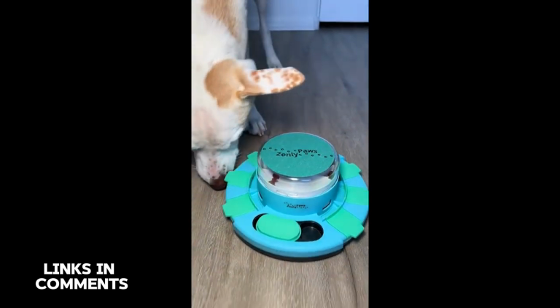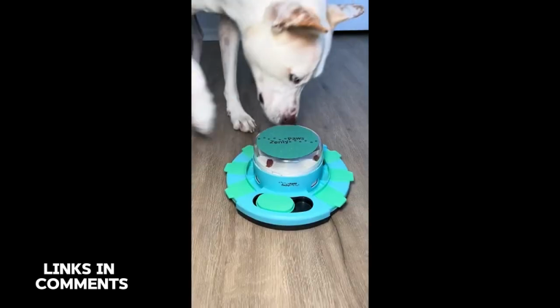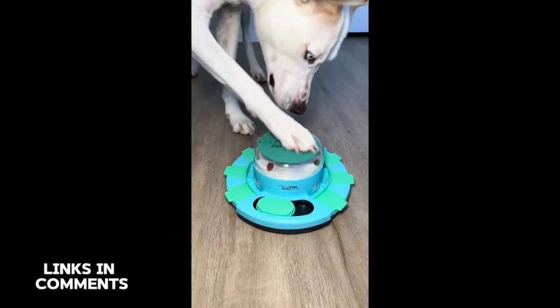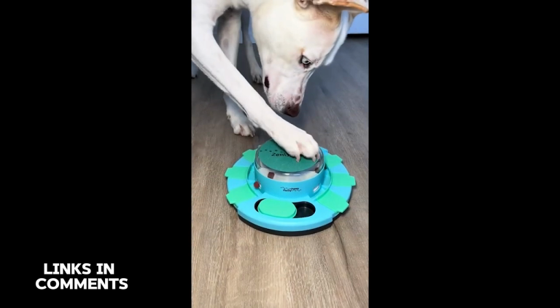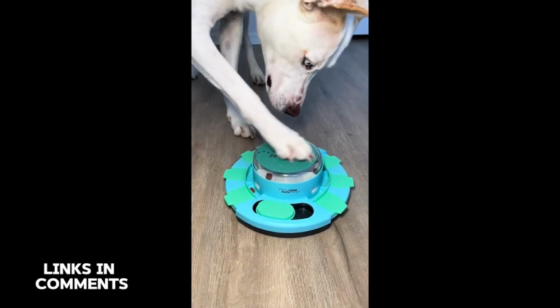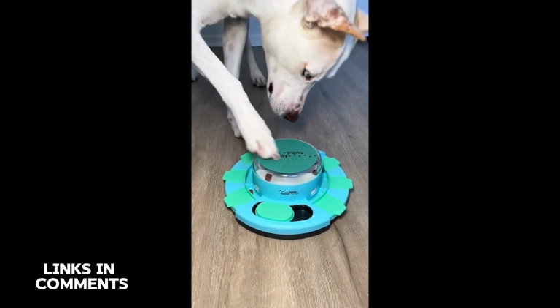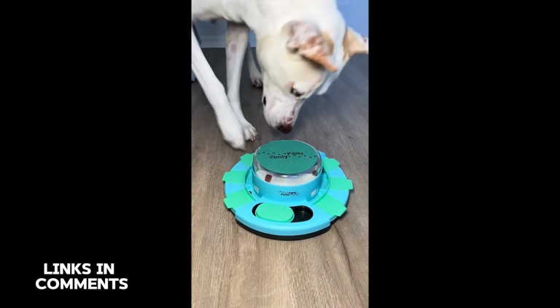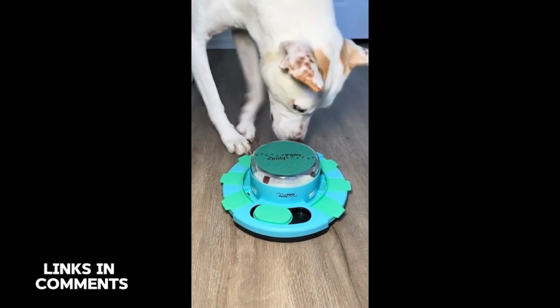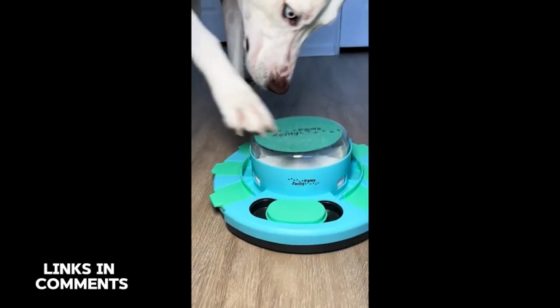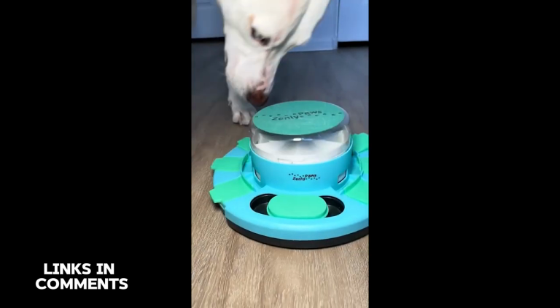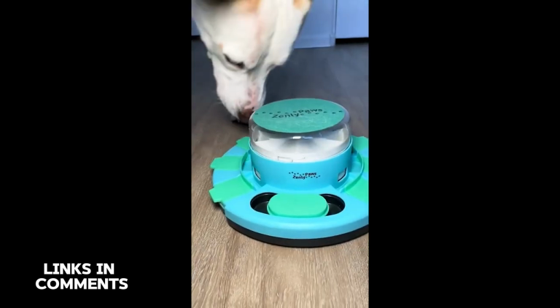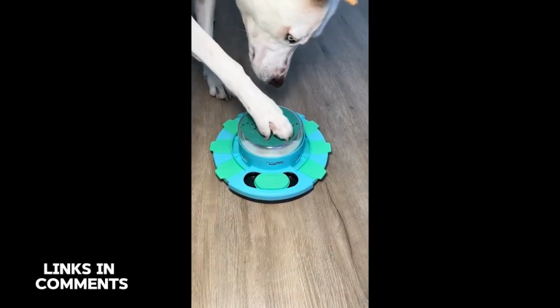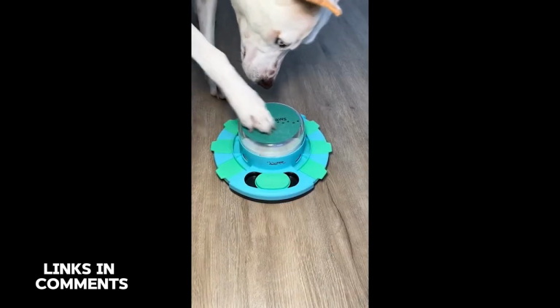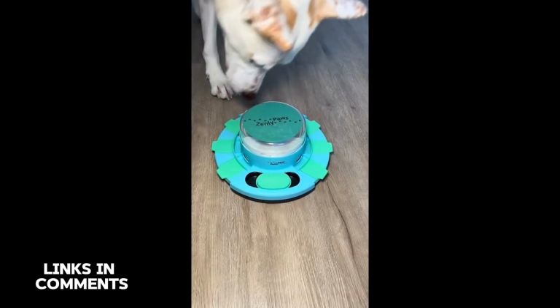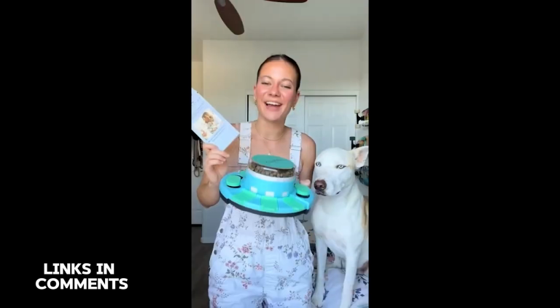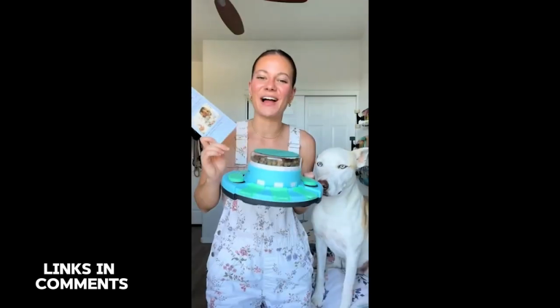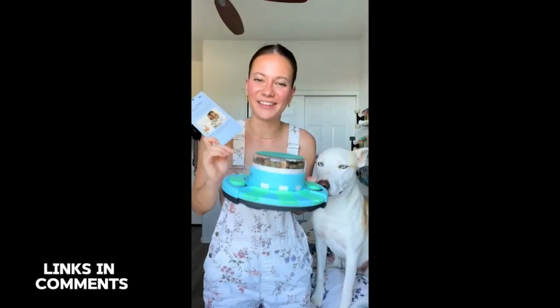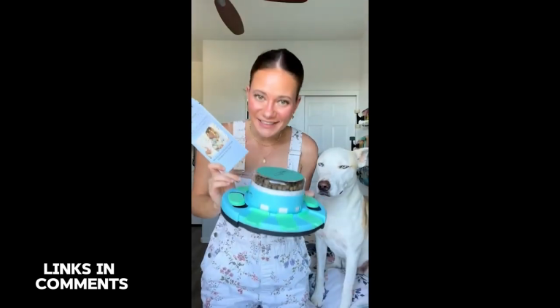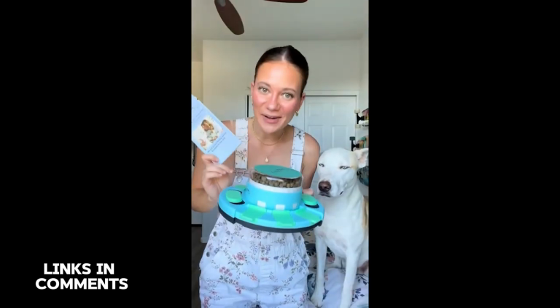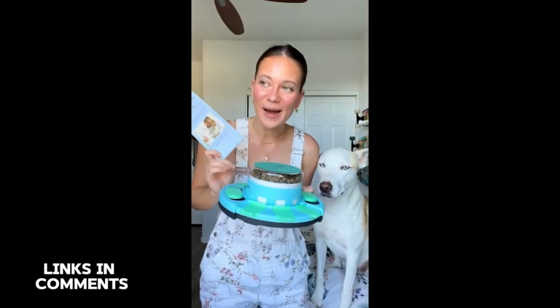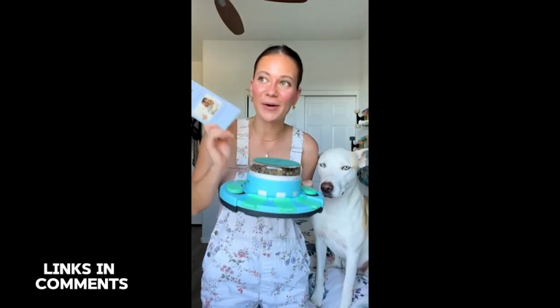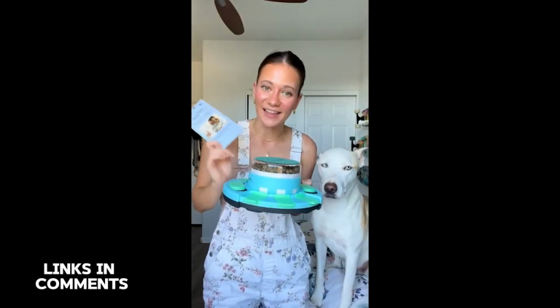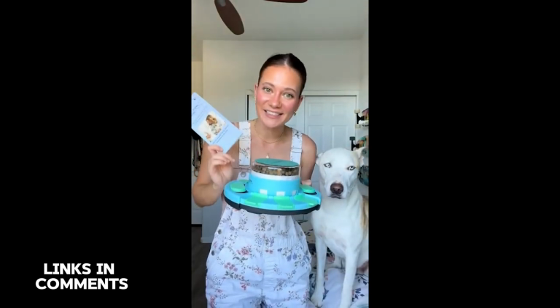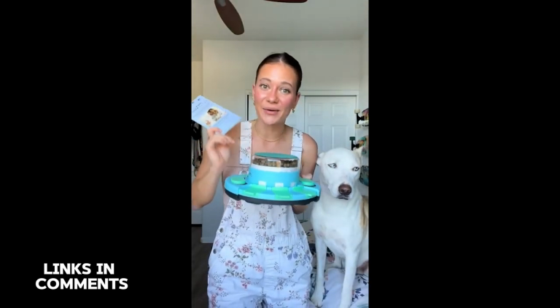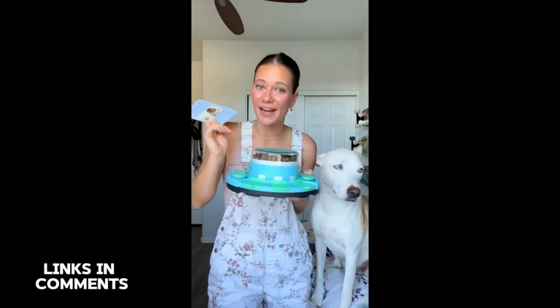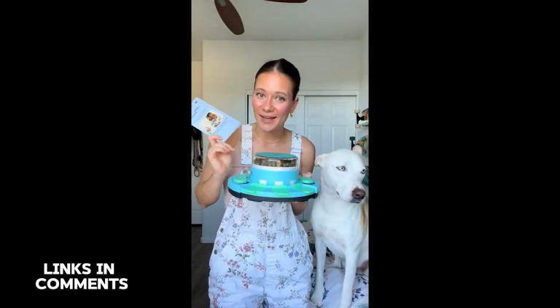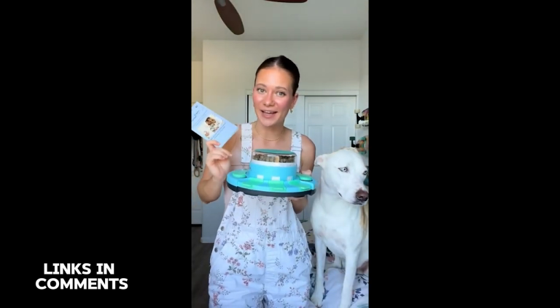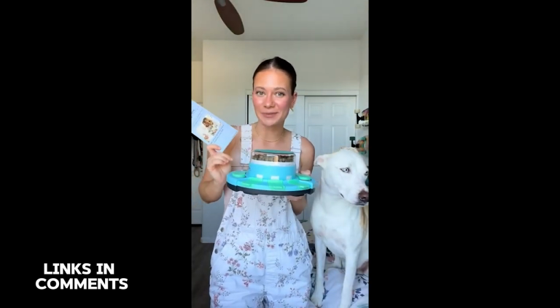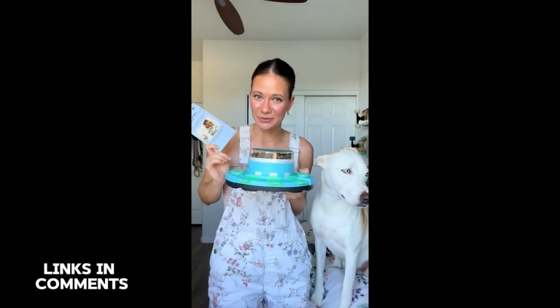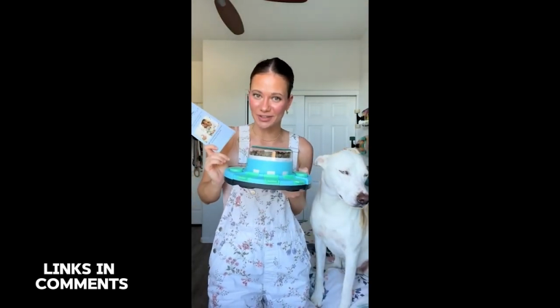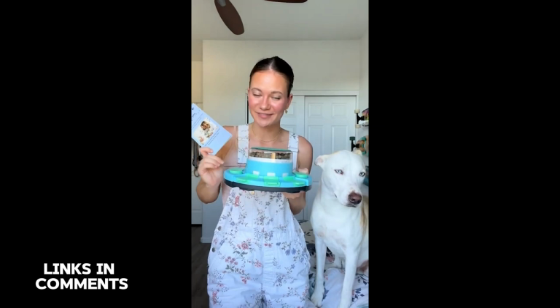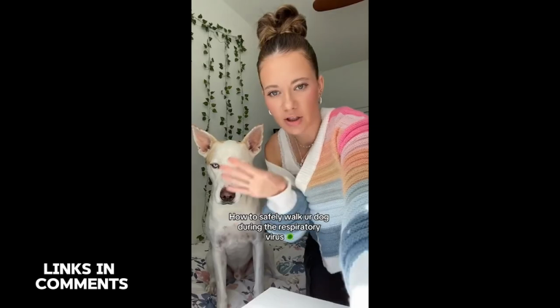I will have it linked in my bio, my LikeToKnowIt, and my Amazon storefront.